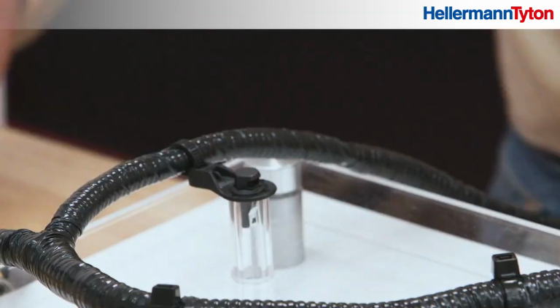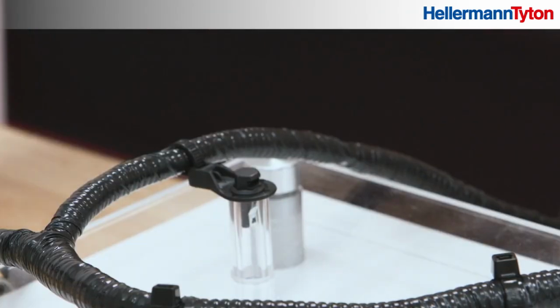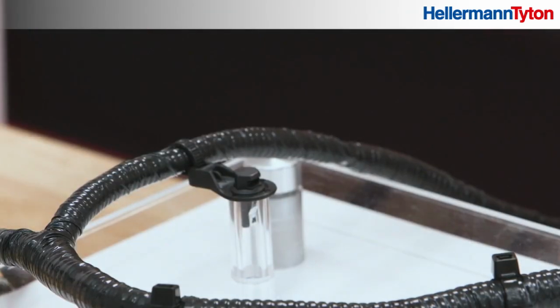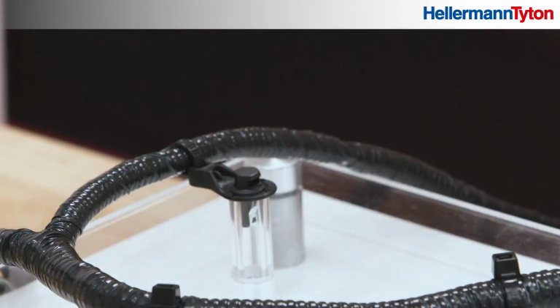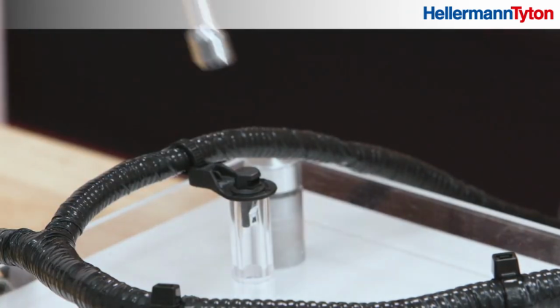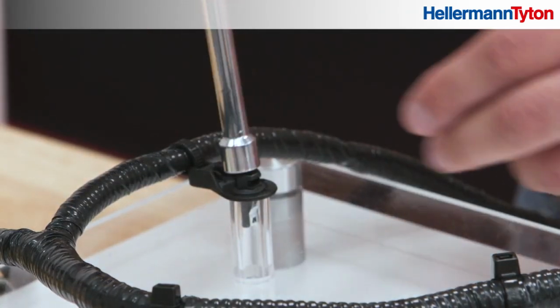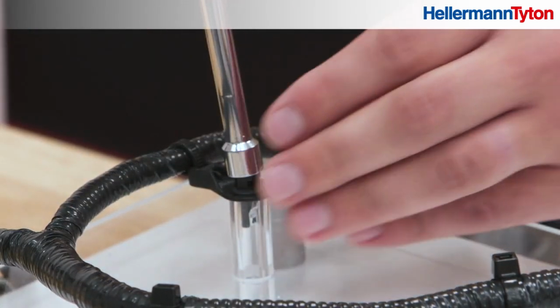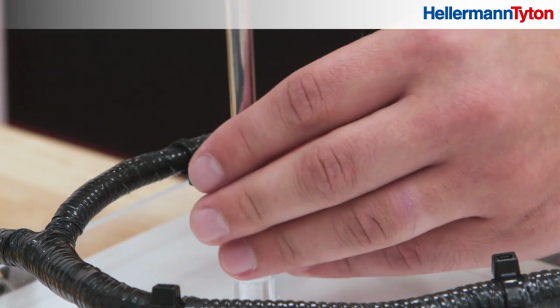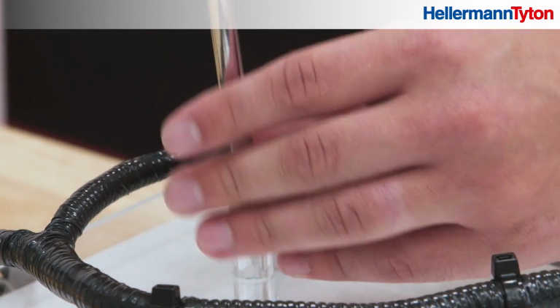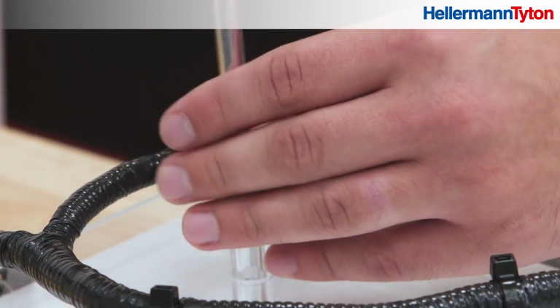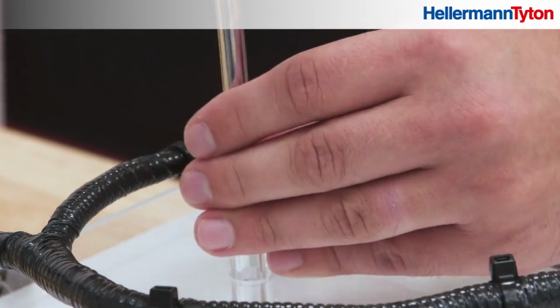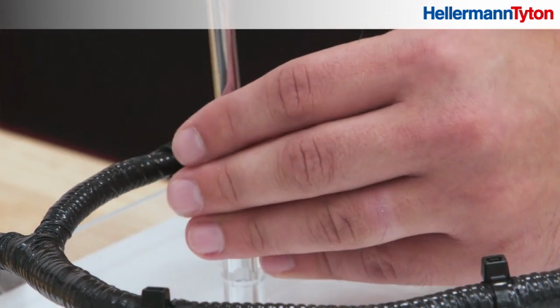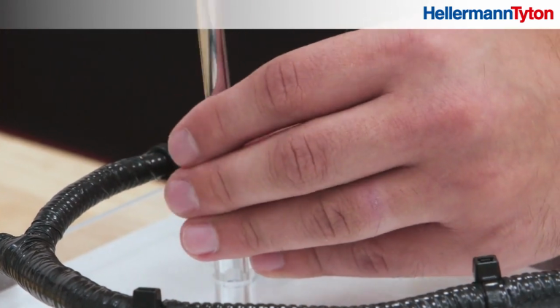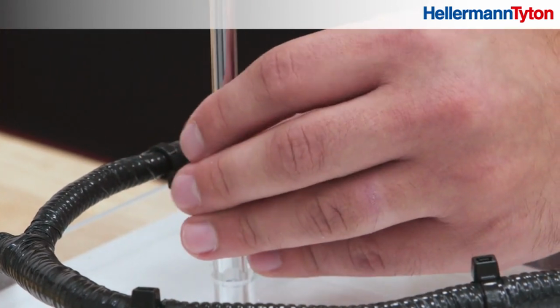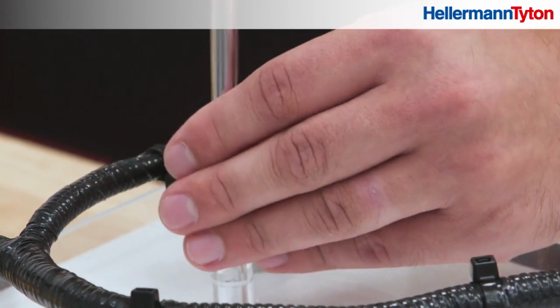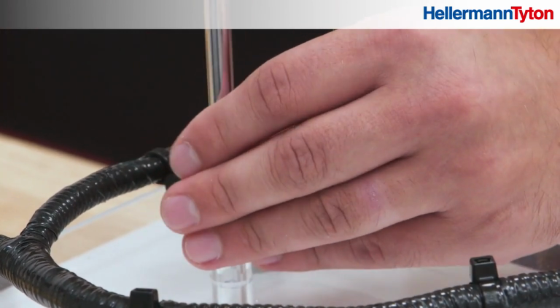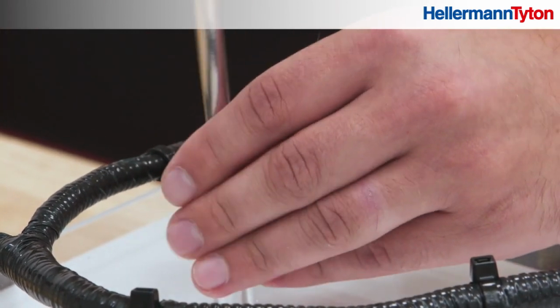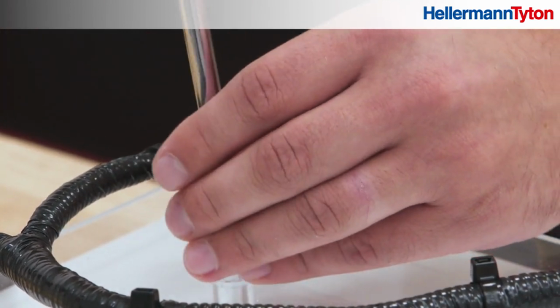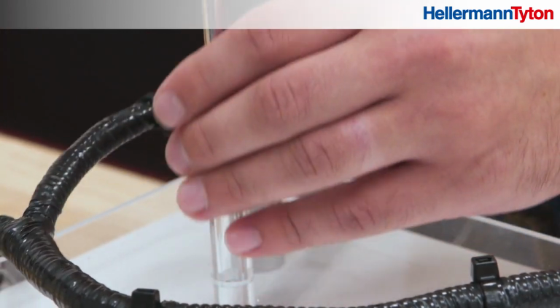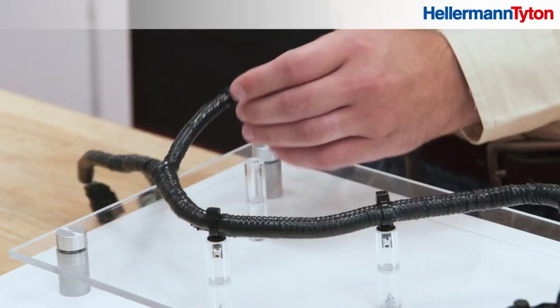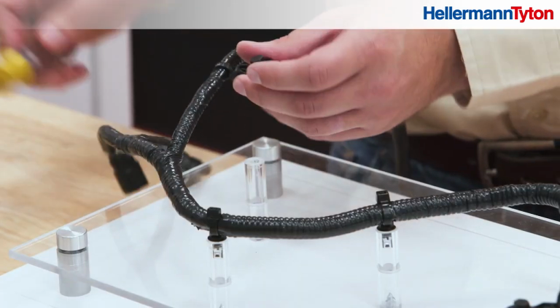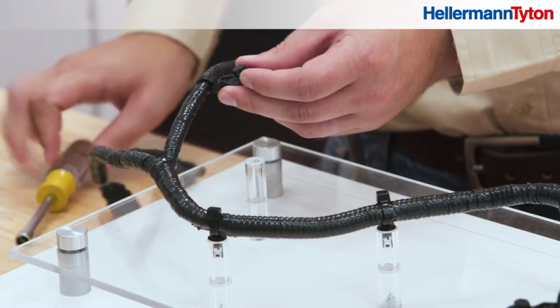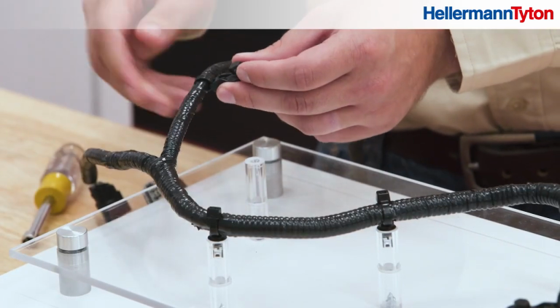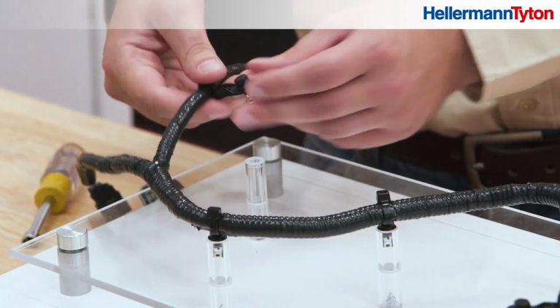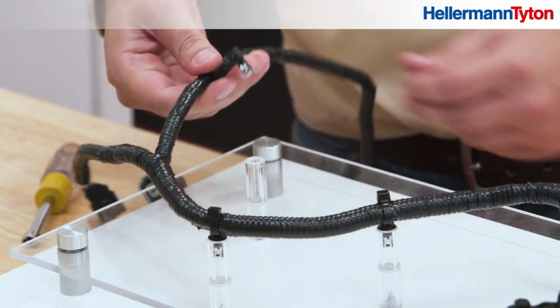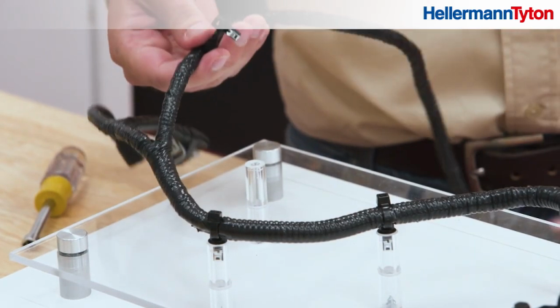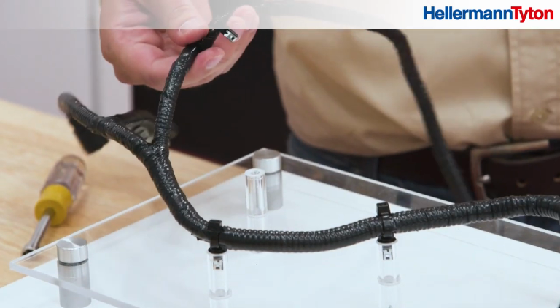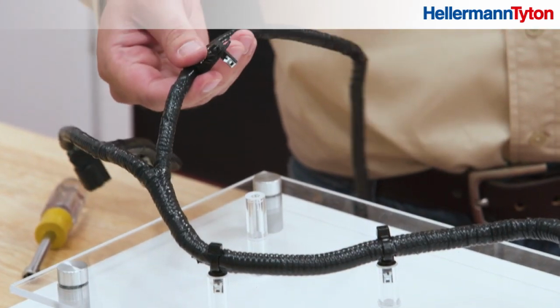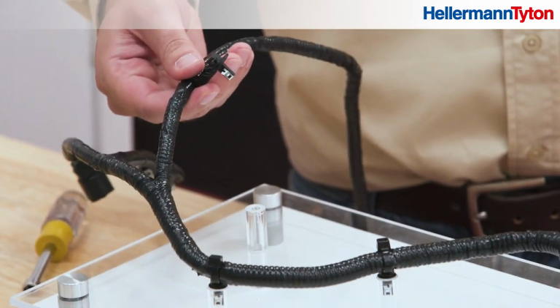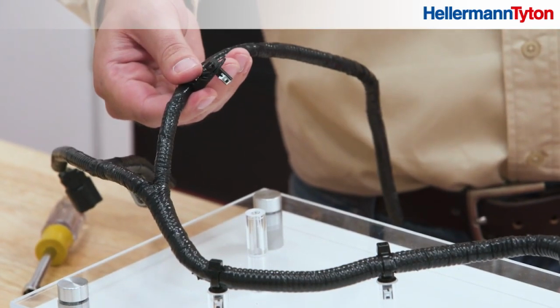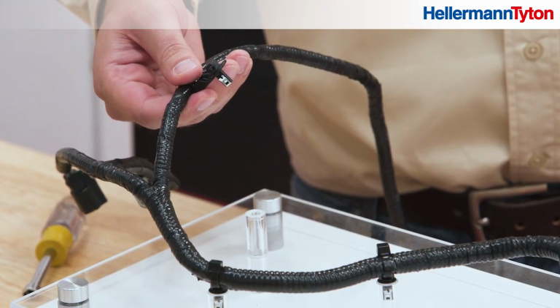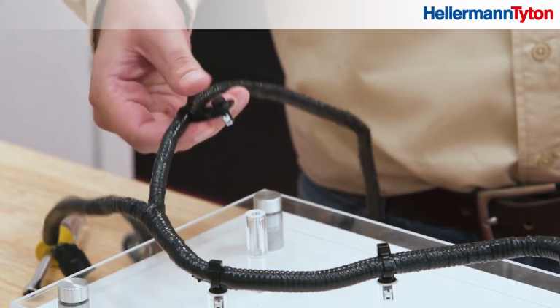With our offset blind hole mount, the hex head is always accessible for easy removal without cutting the cable tie.